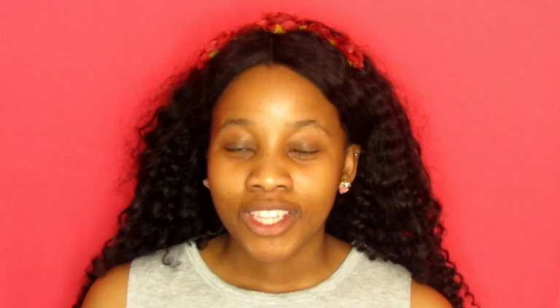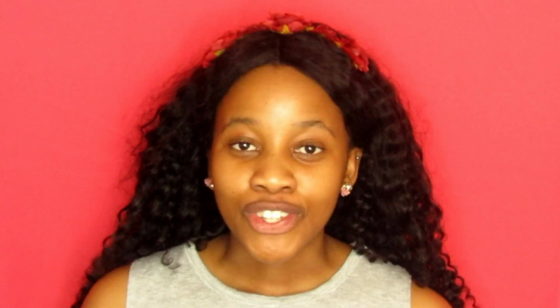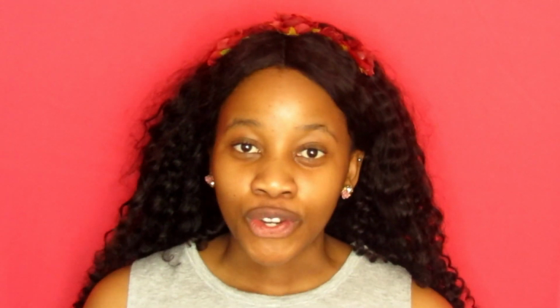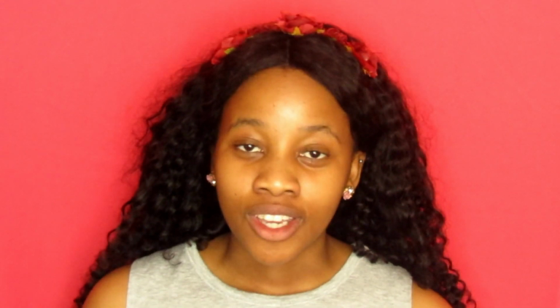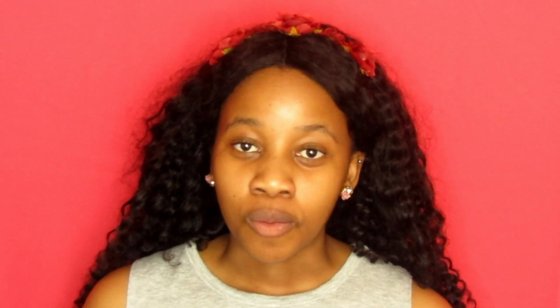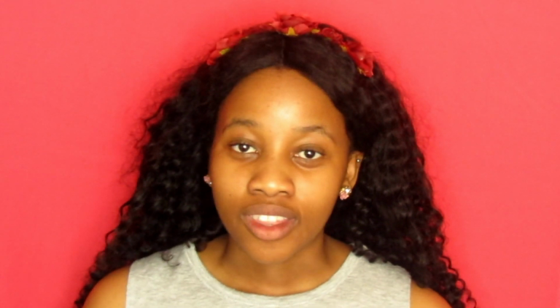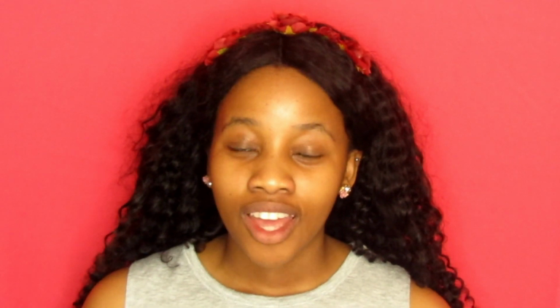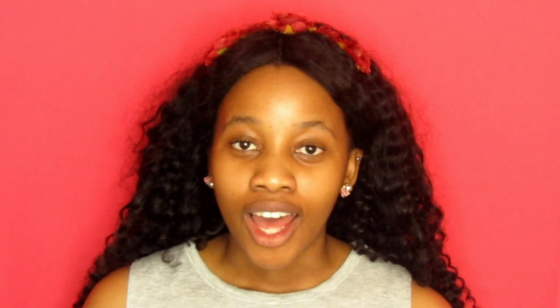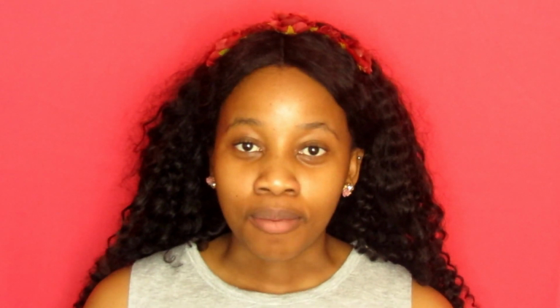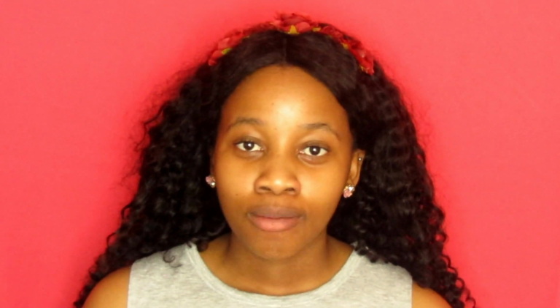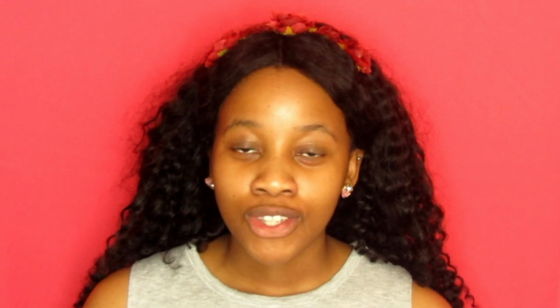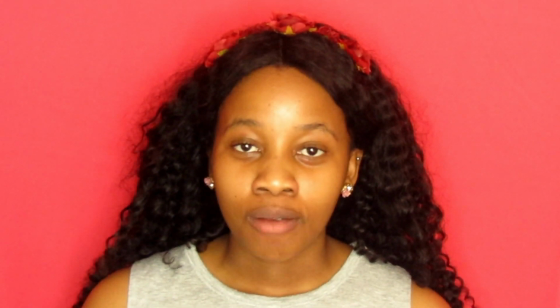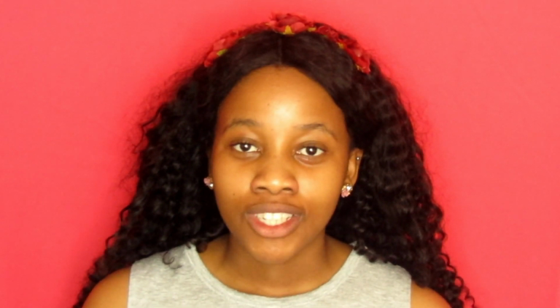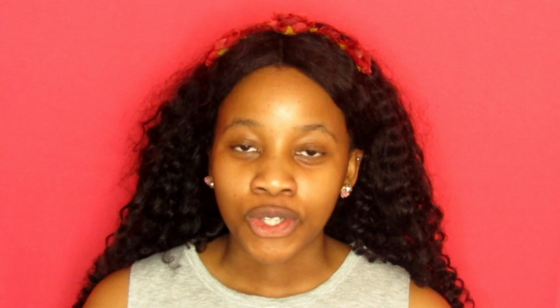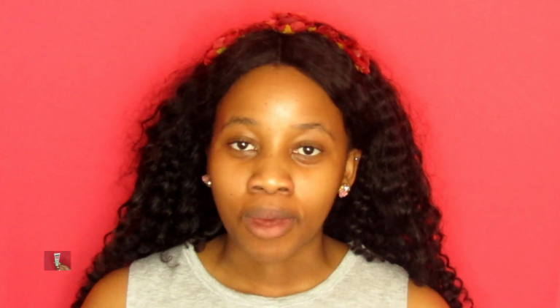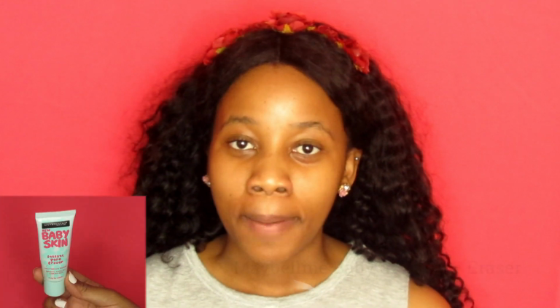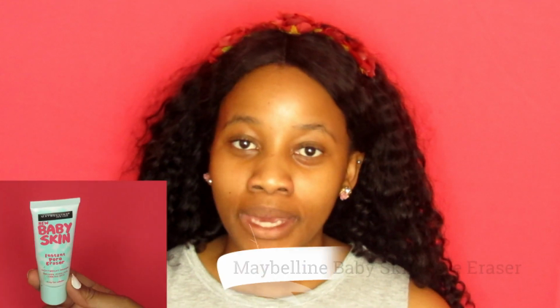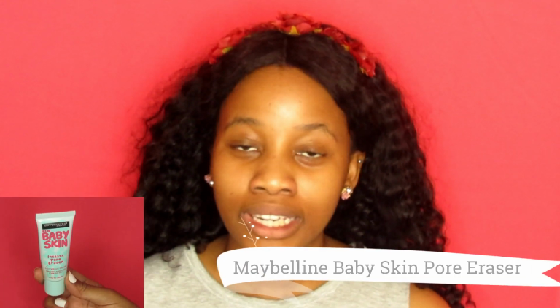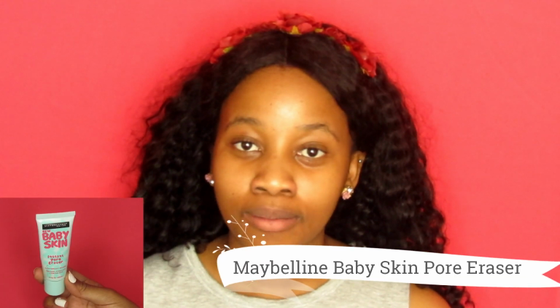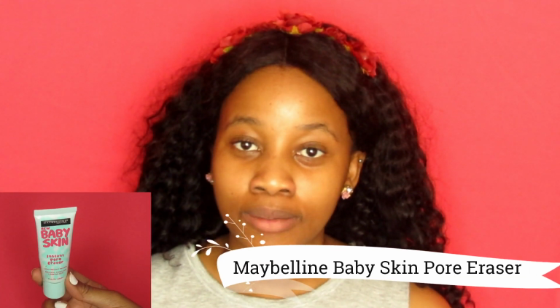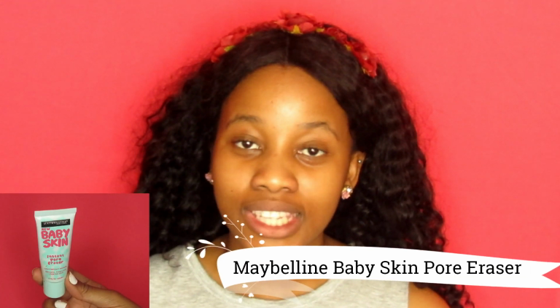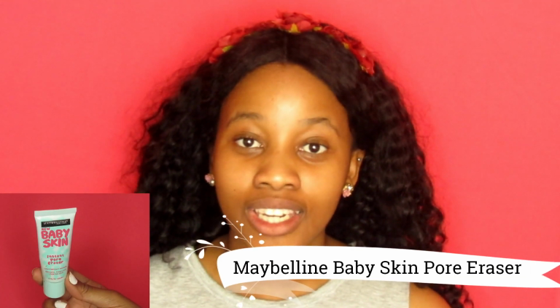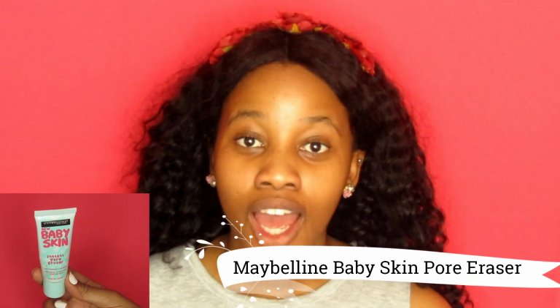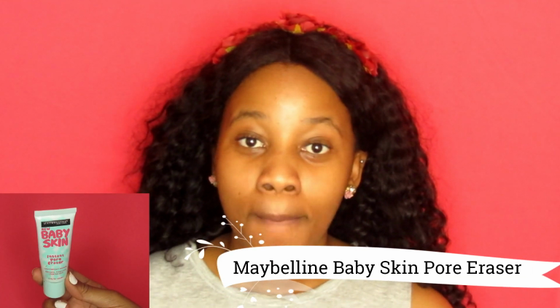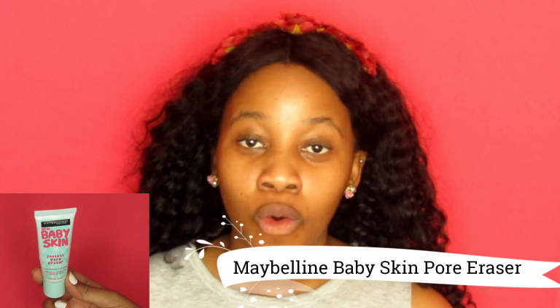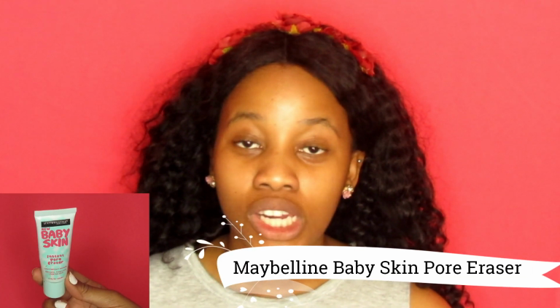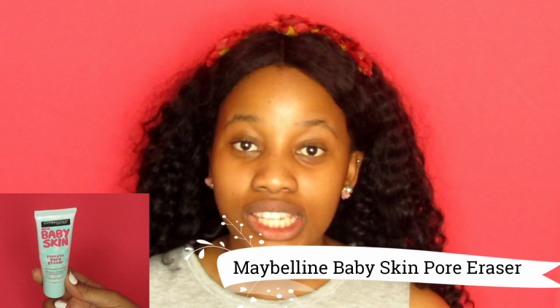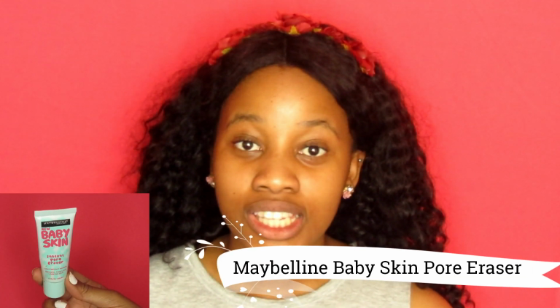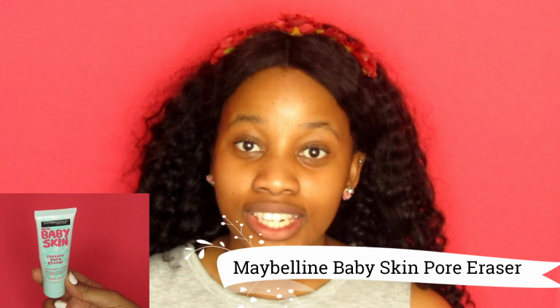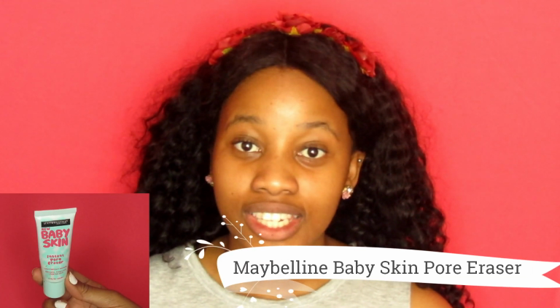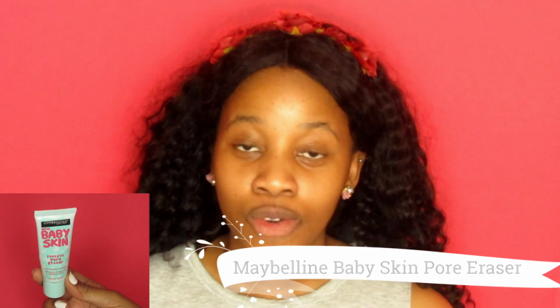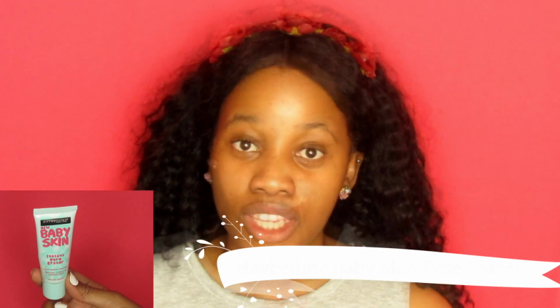The first step is to go in with a primer. I'm going to use my Maybelline Baby Skin Poreless Instant Eraser.